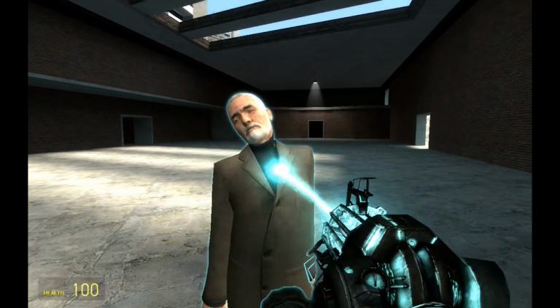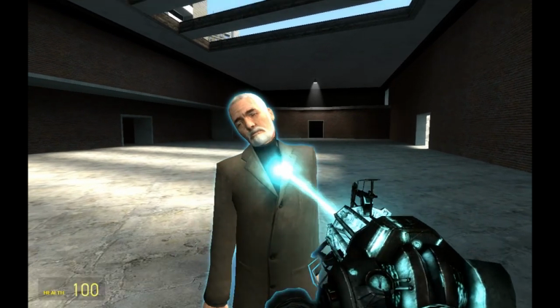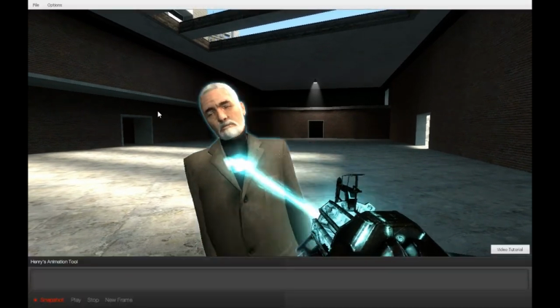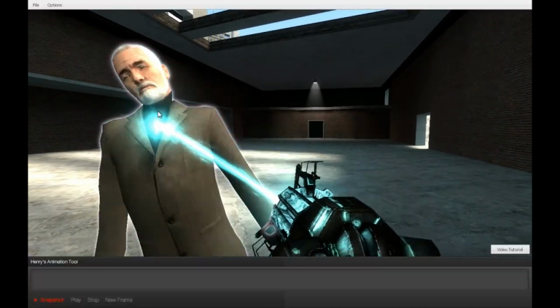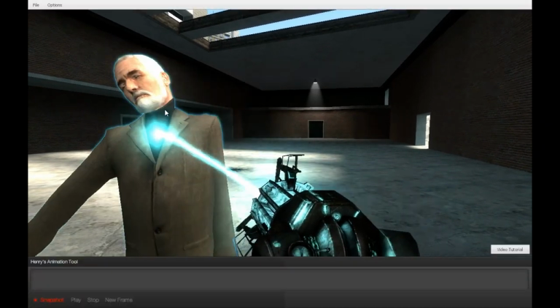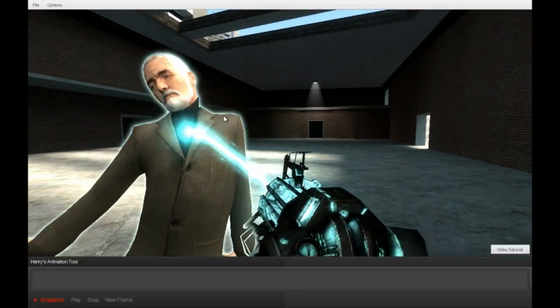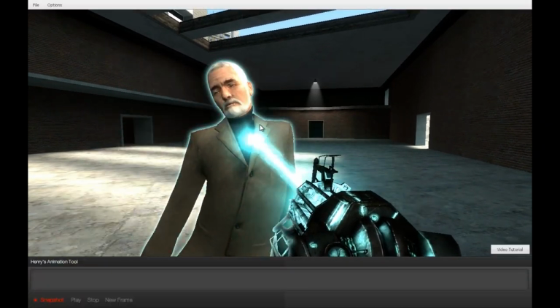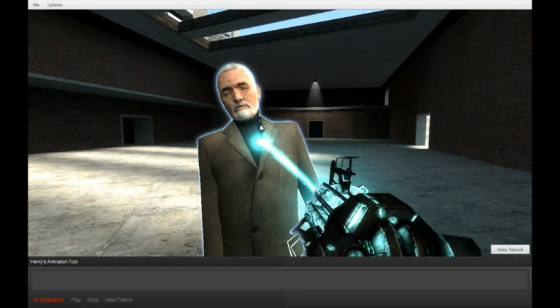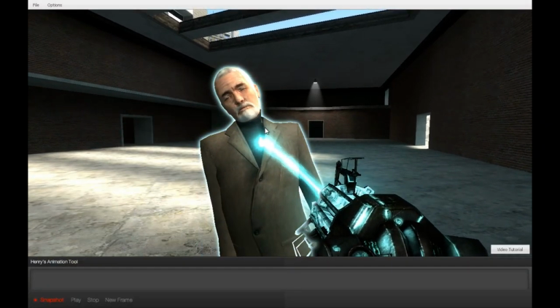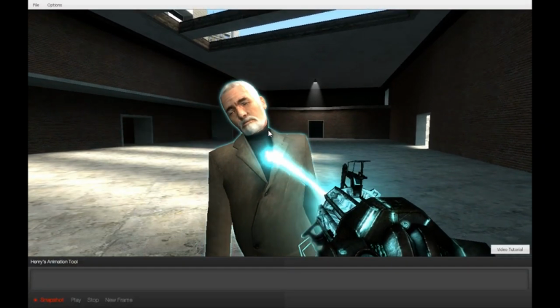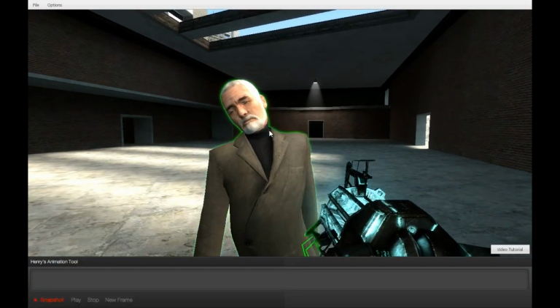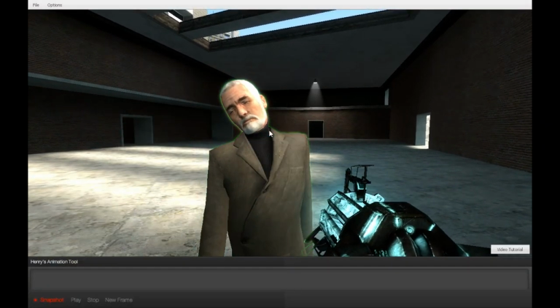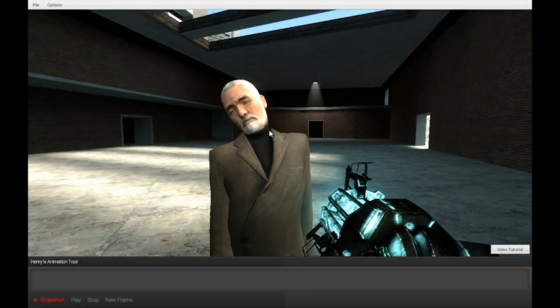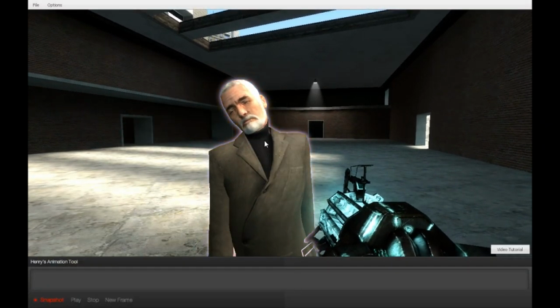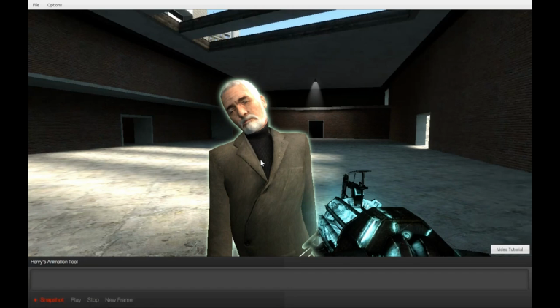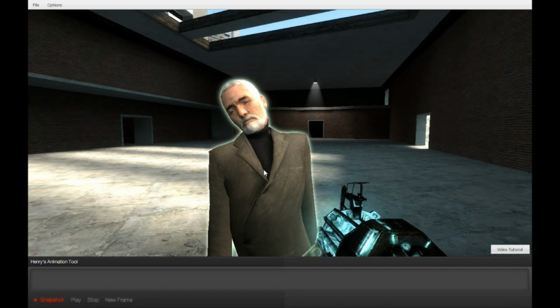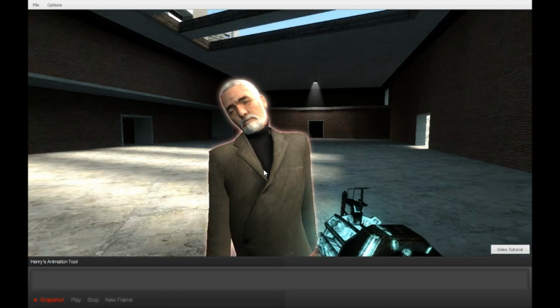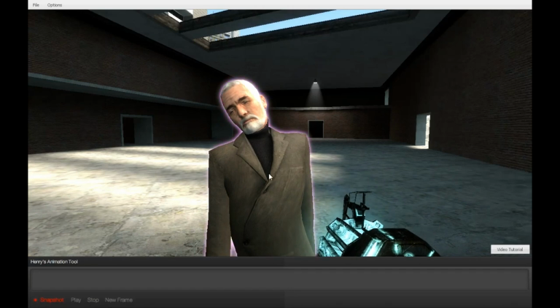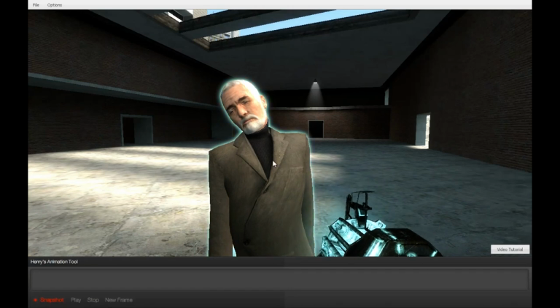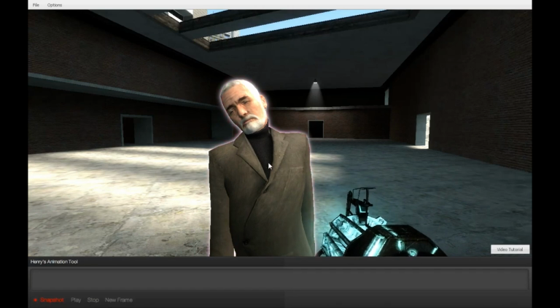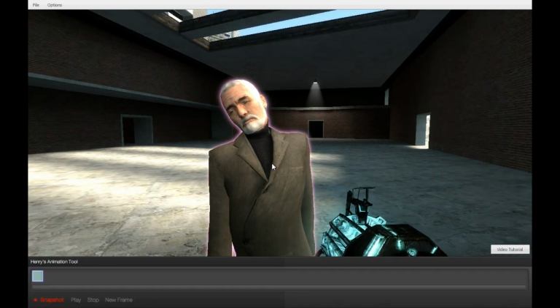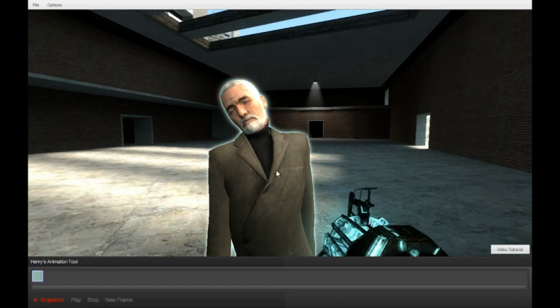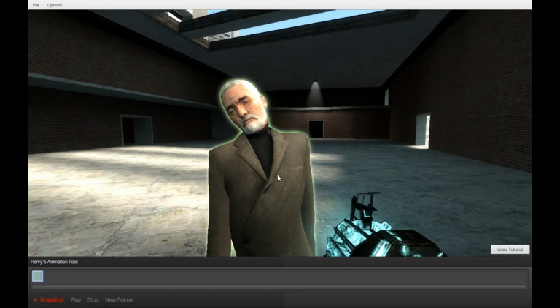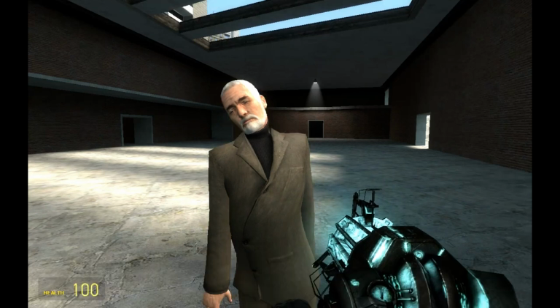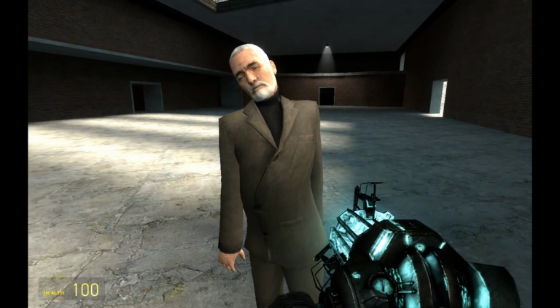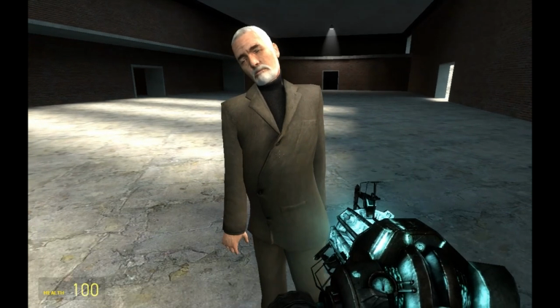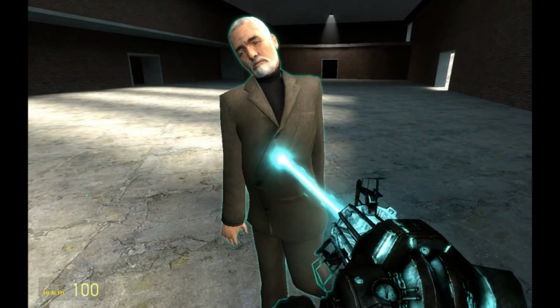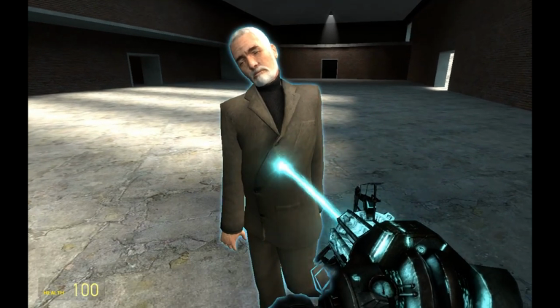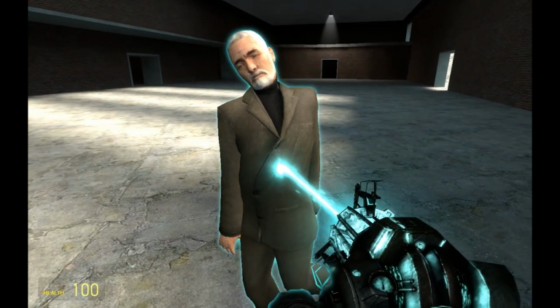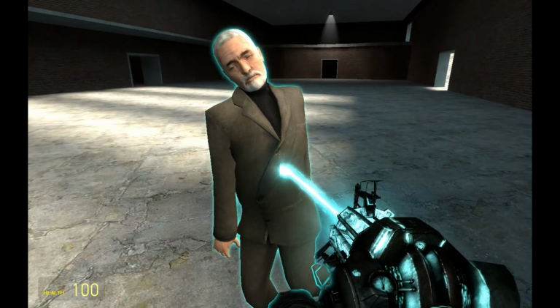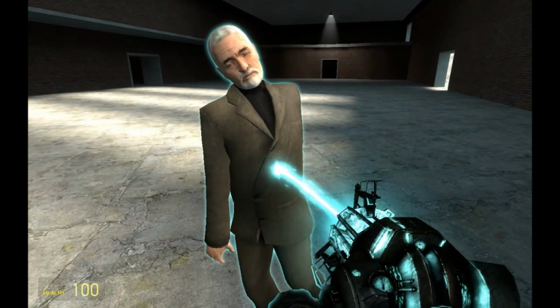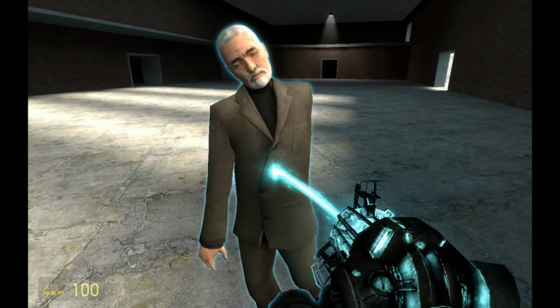To open the hat menu, hold down your set key, then right-click on your ragdoll to get it ready for animating.